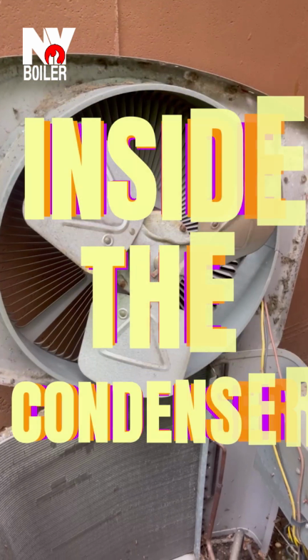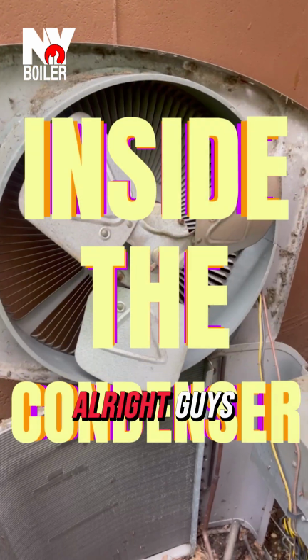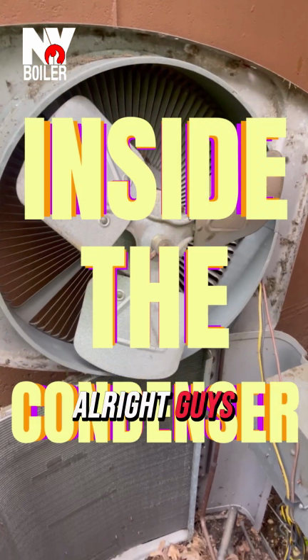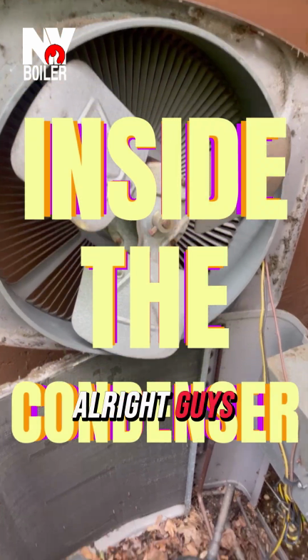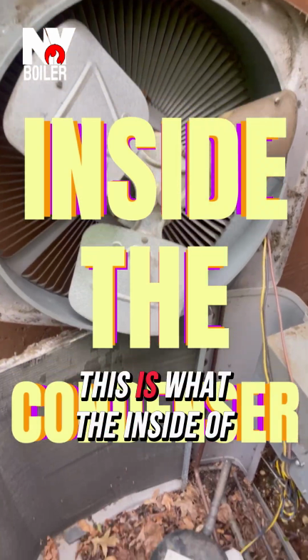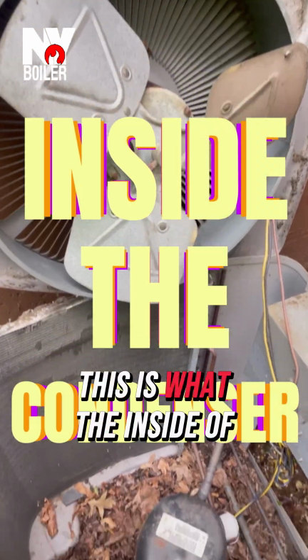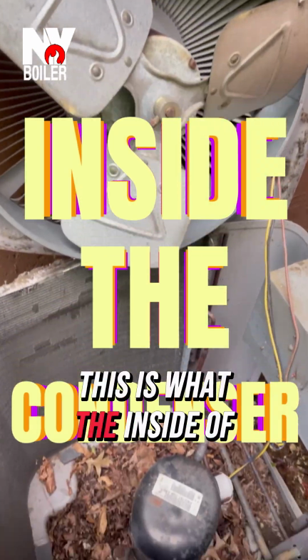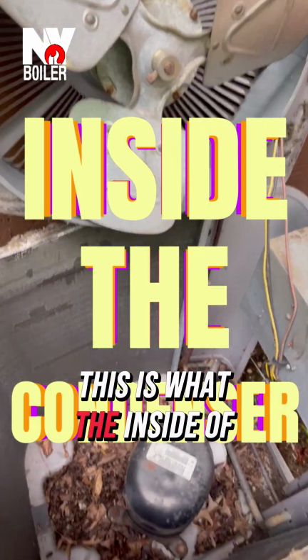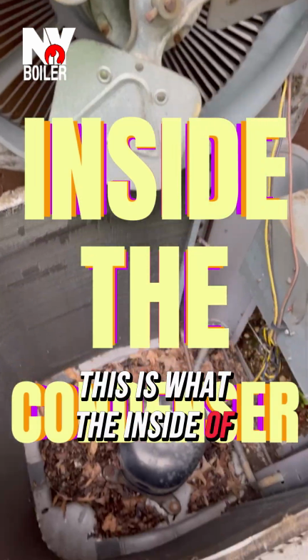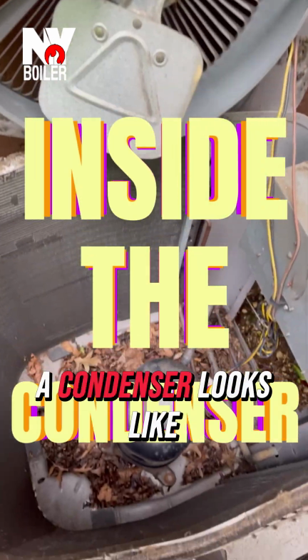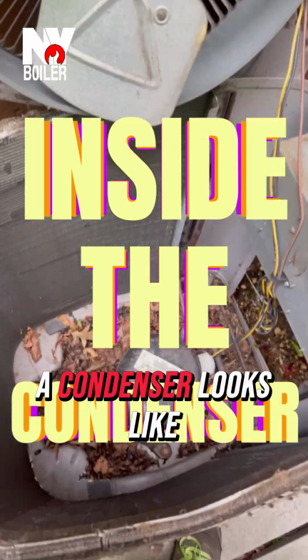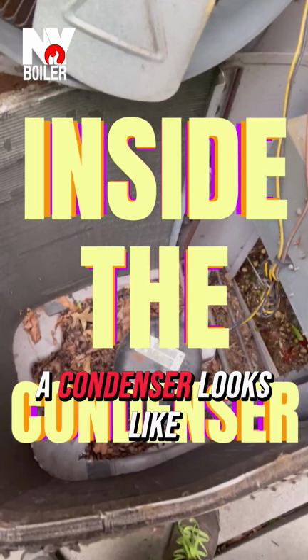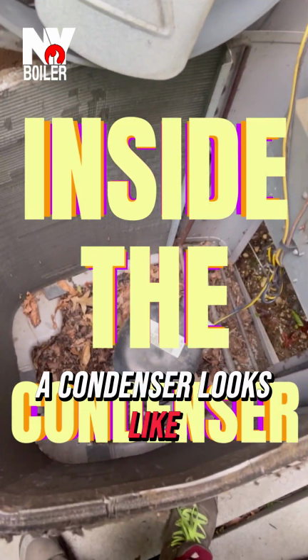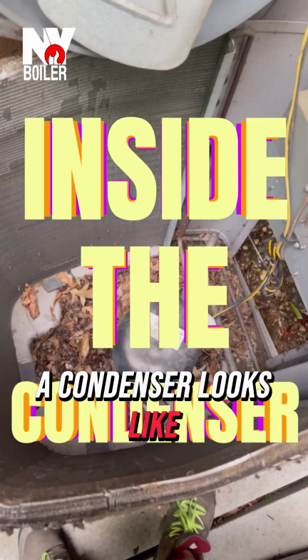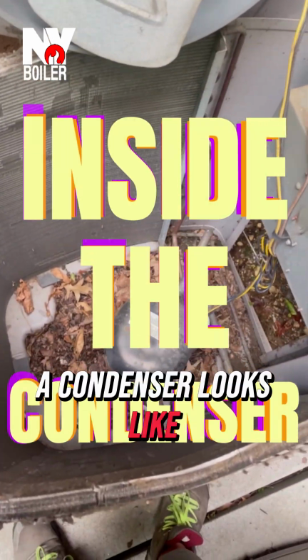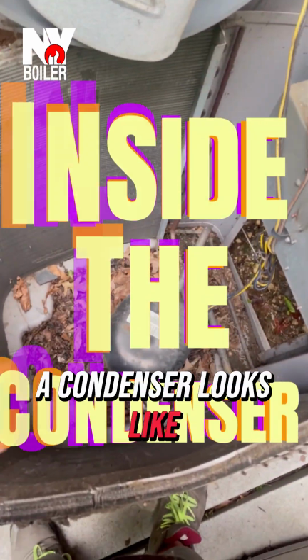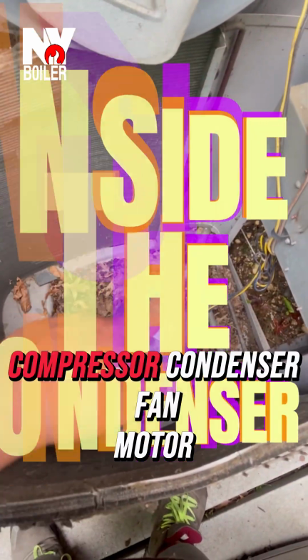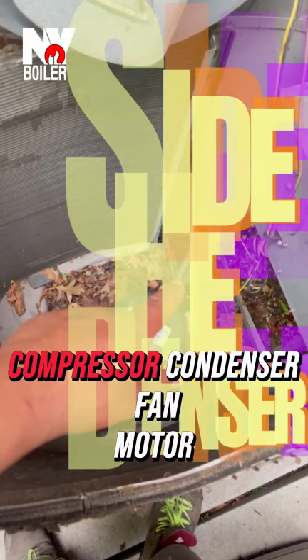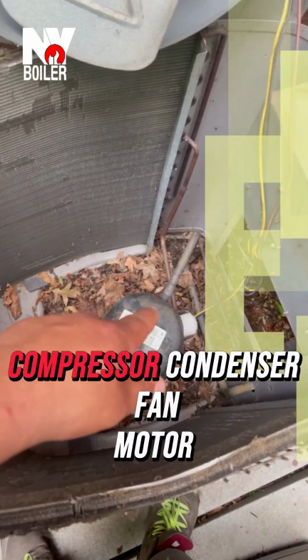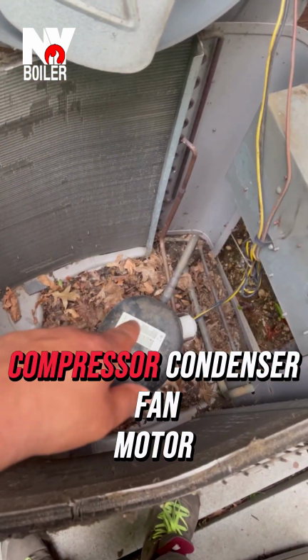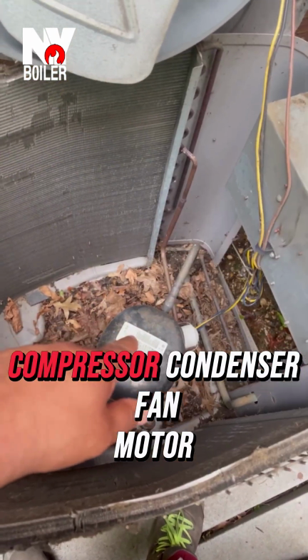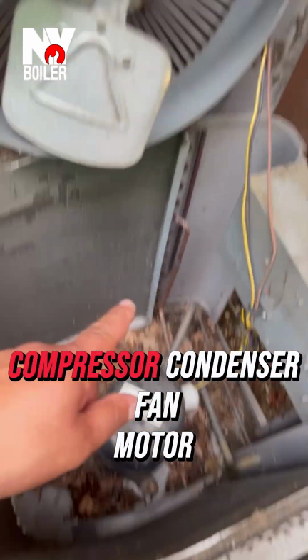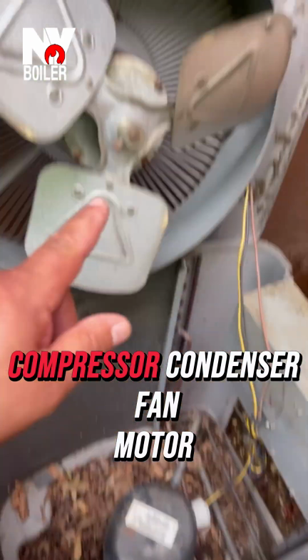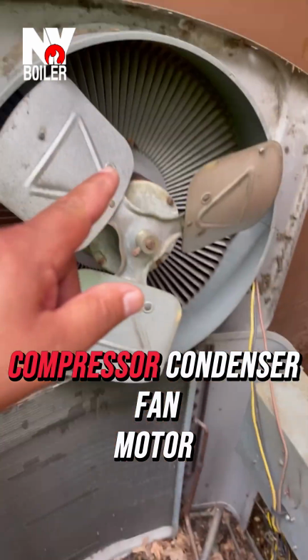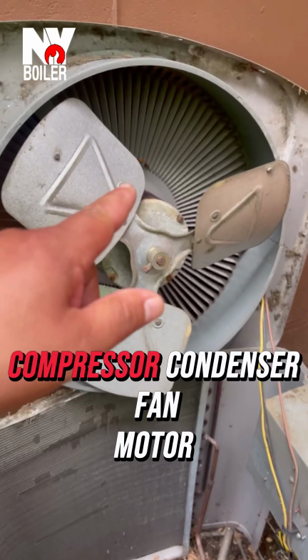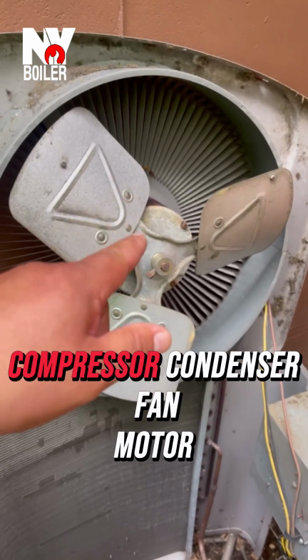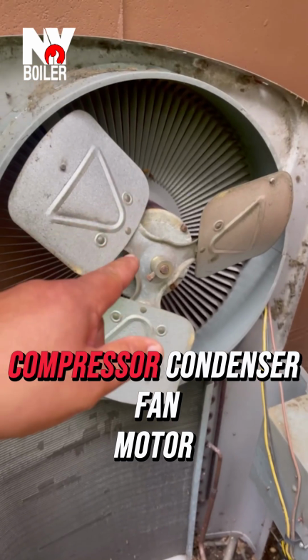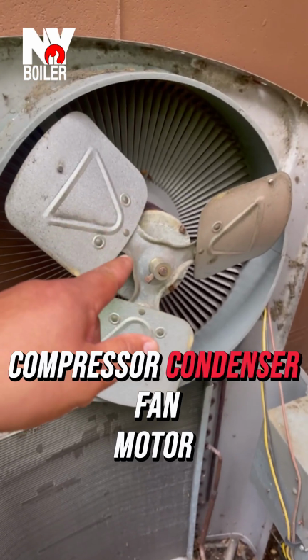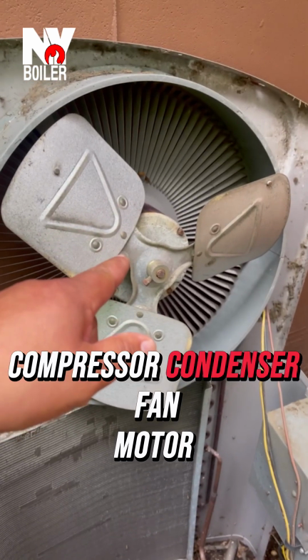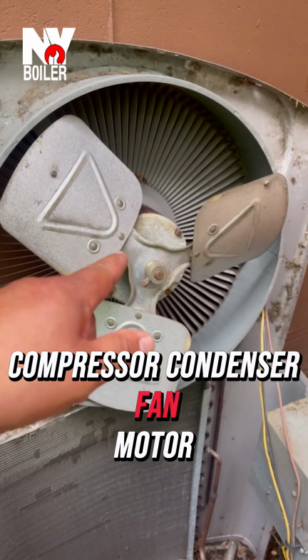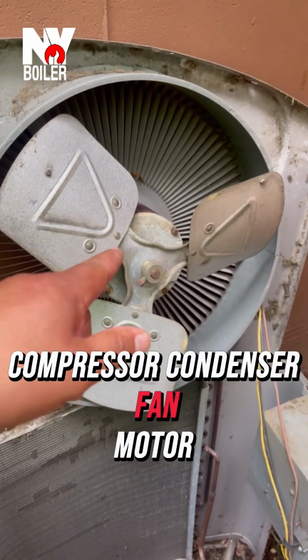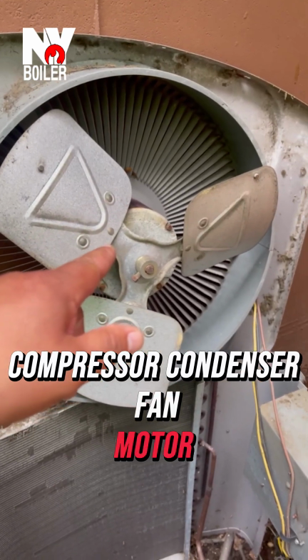Alright guys, this is what the inside of a condenser looks like. Compressor, condenser, fan motor.